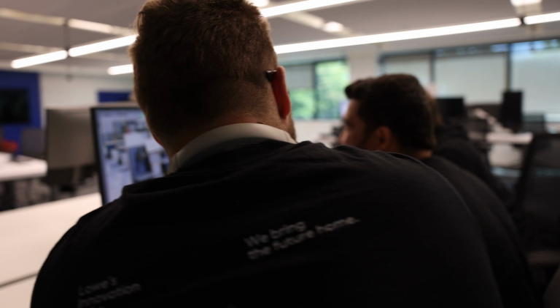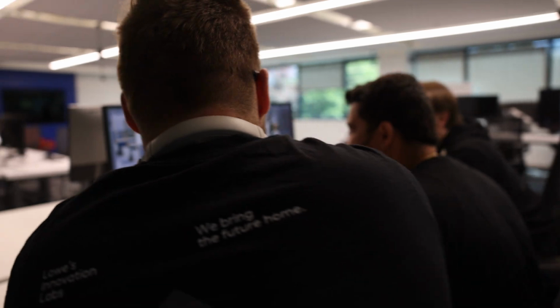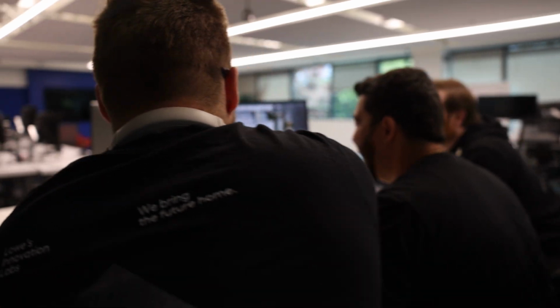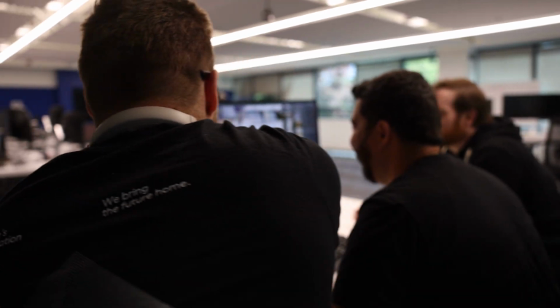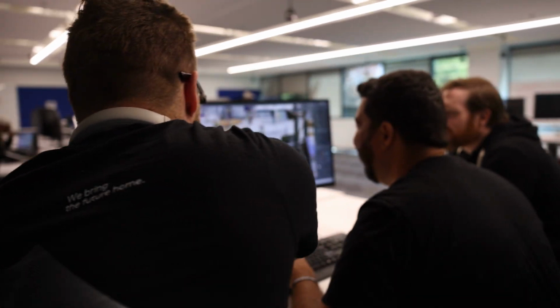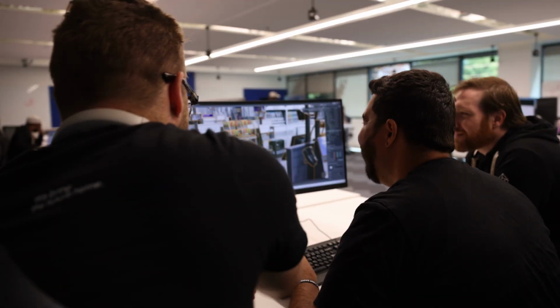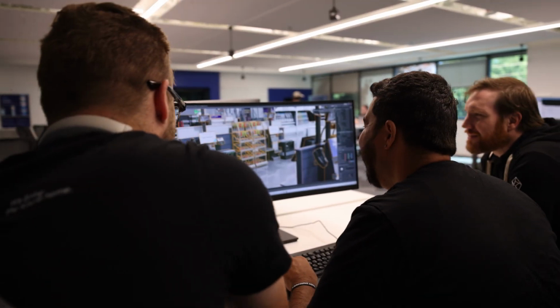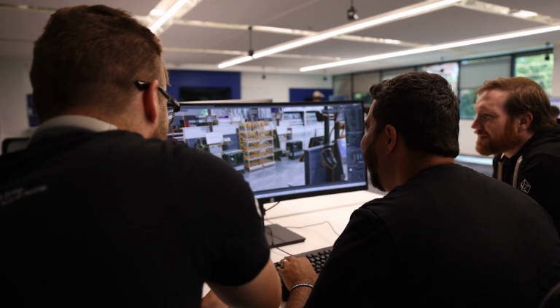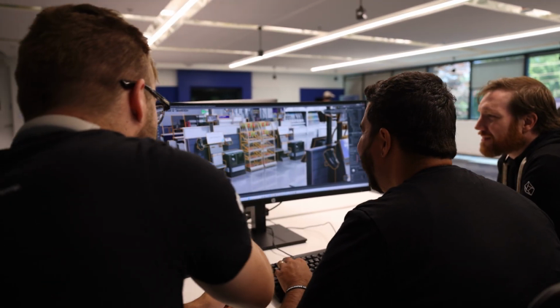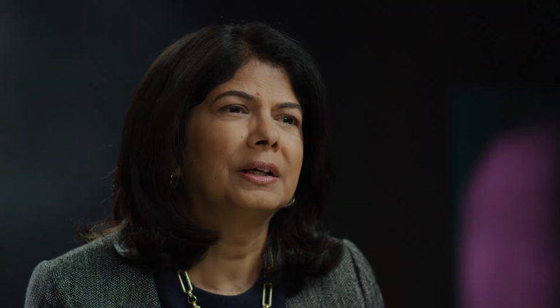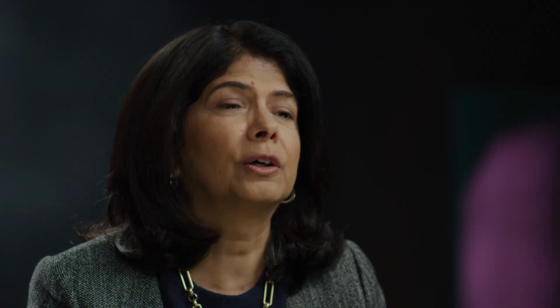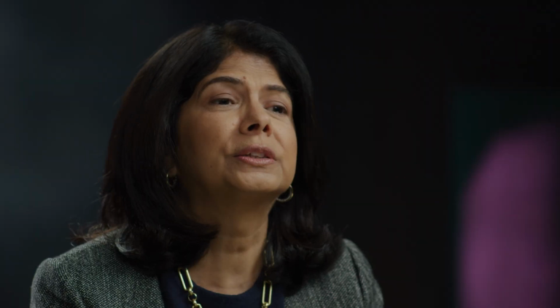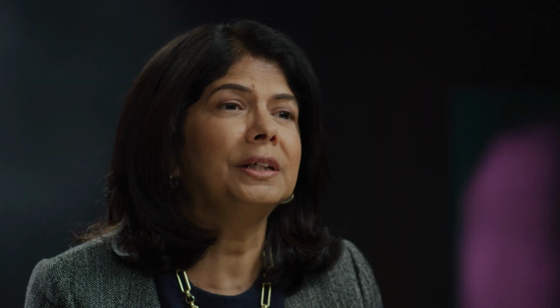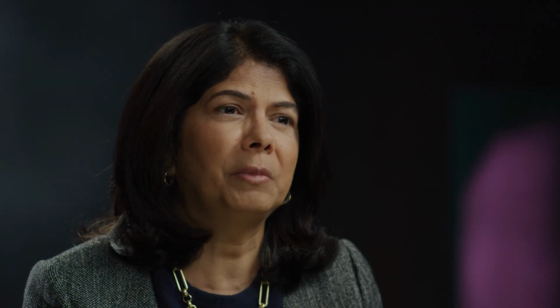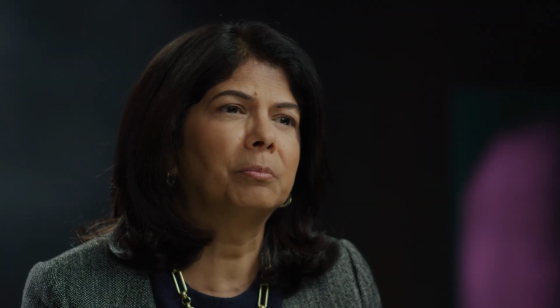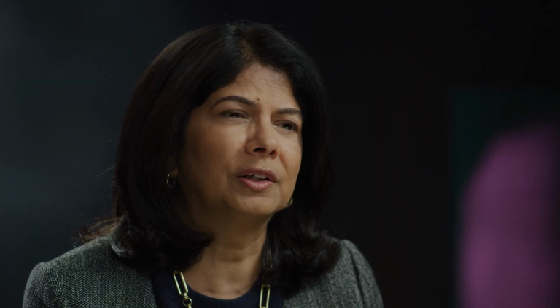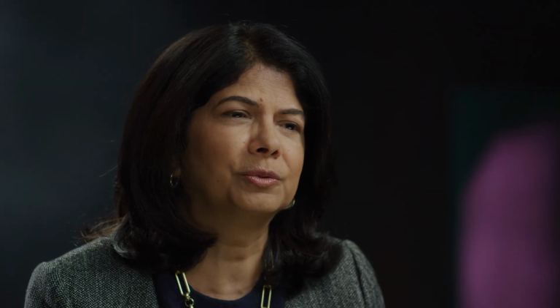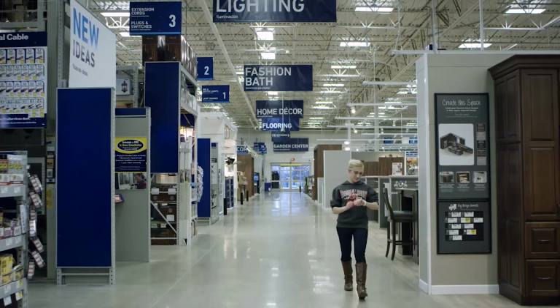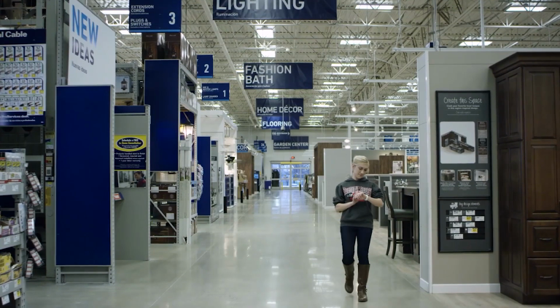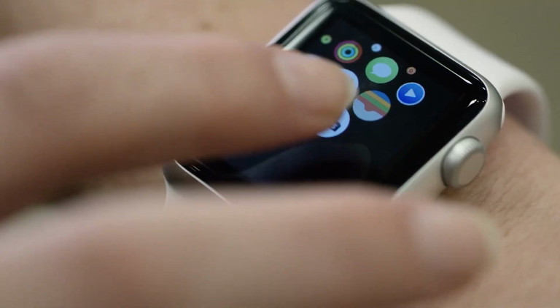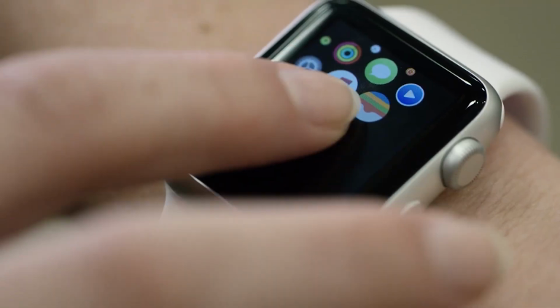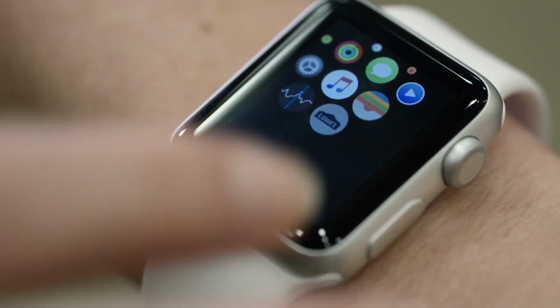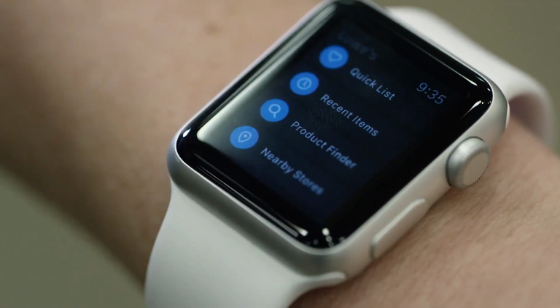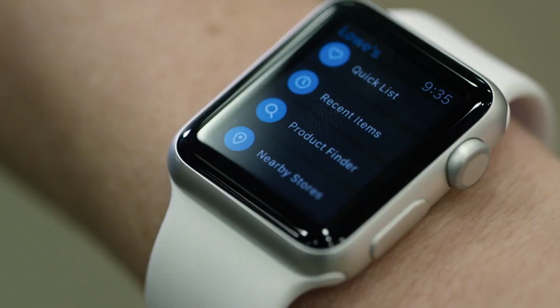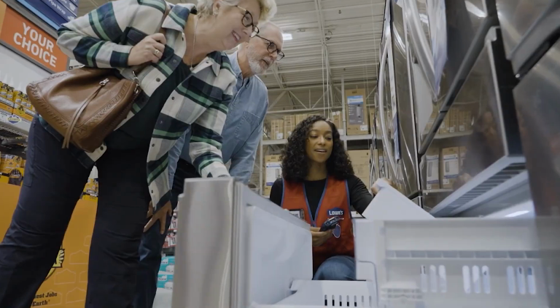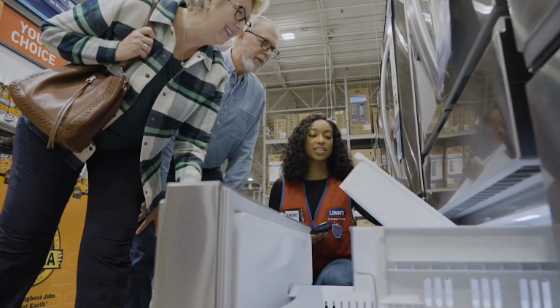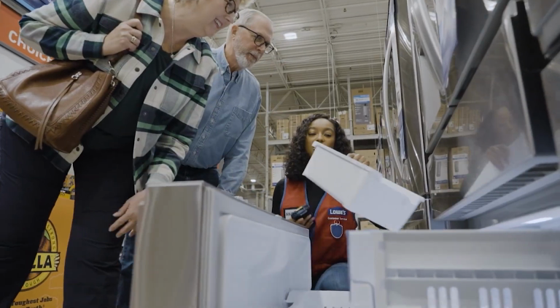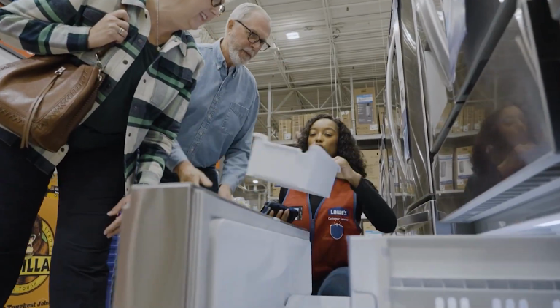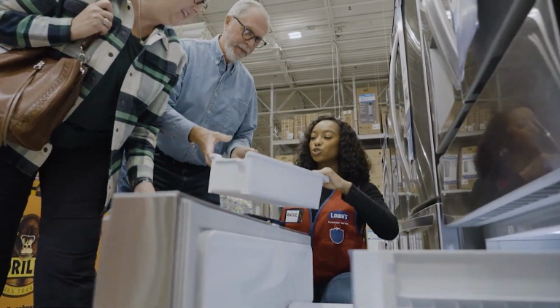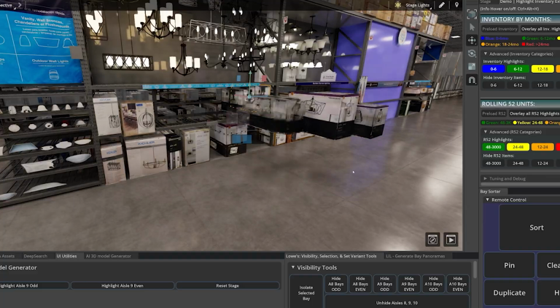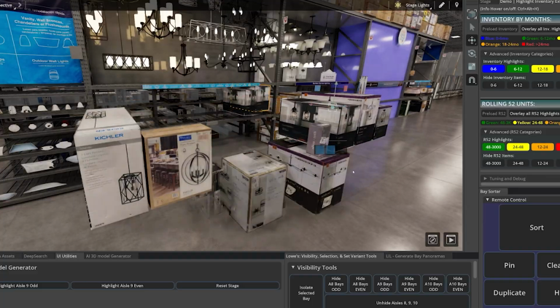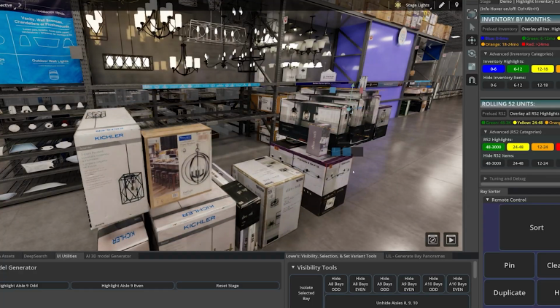What we did was we organized all our work across three main pillars: how we shop, how we sell, and how we work.